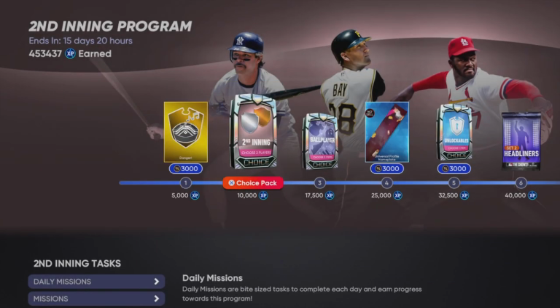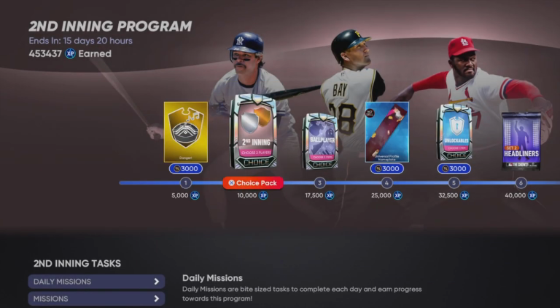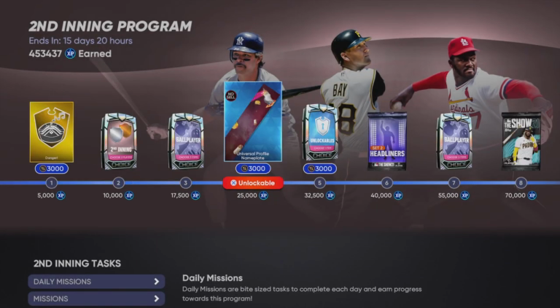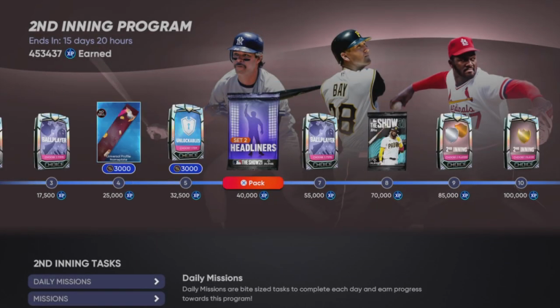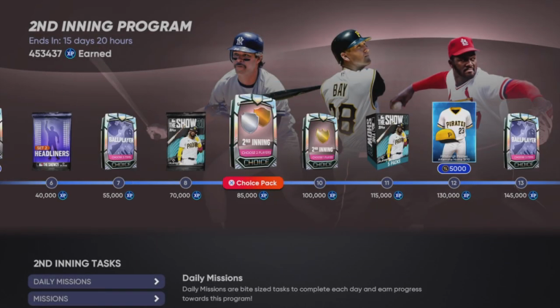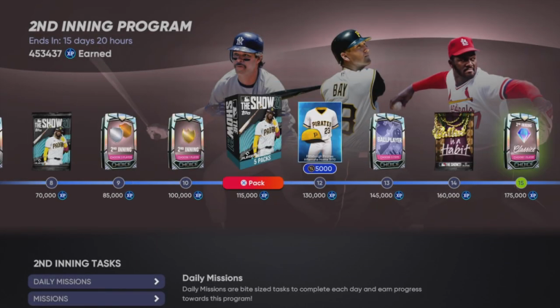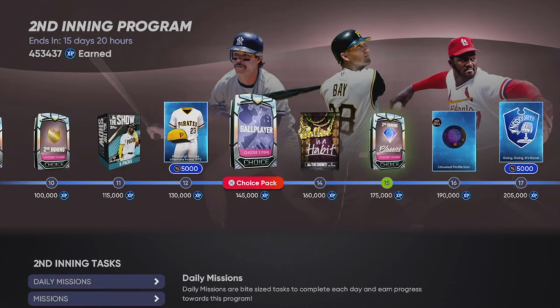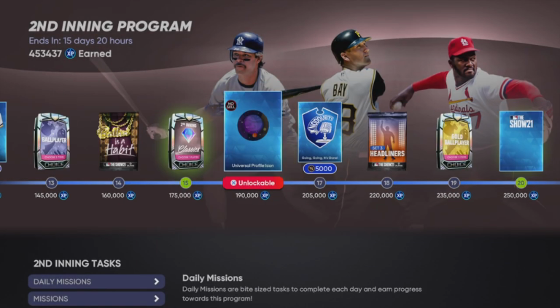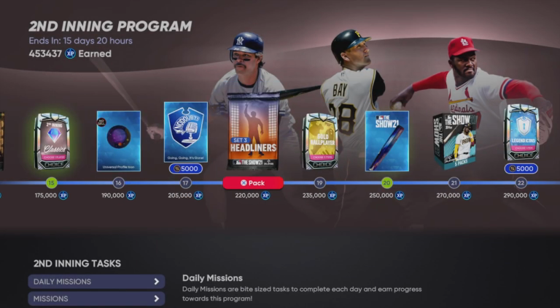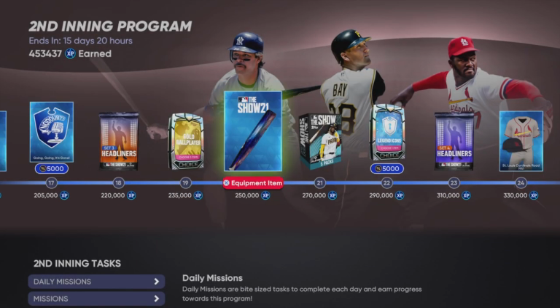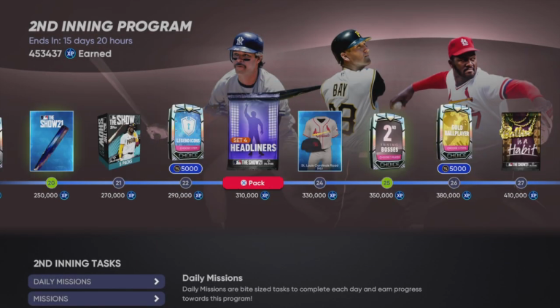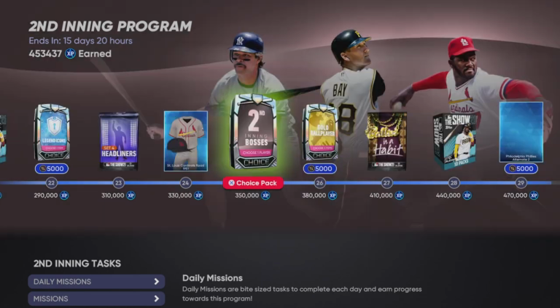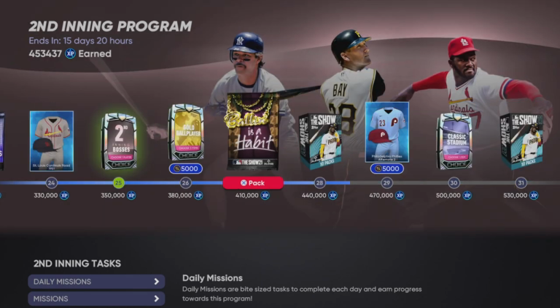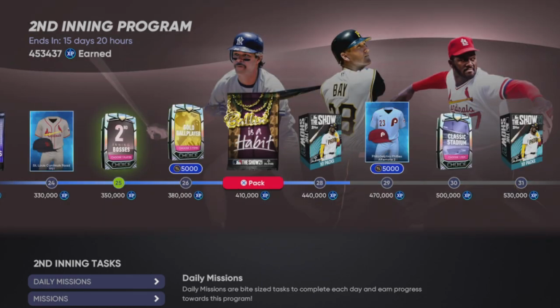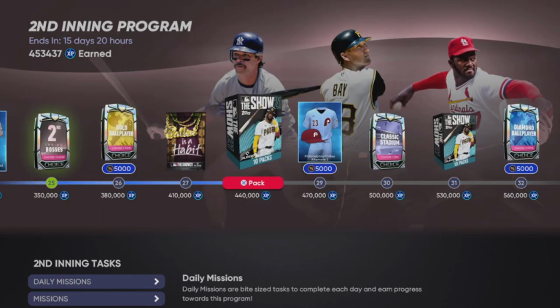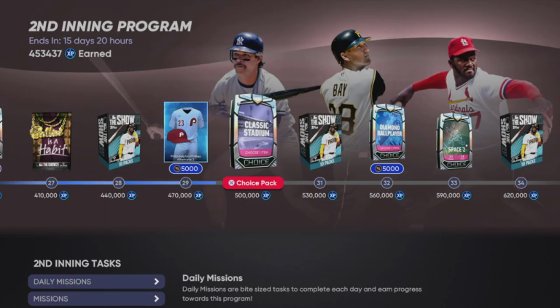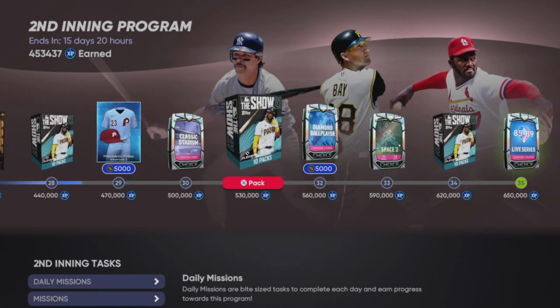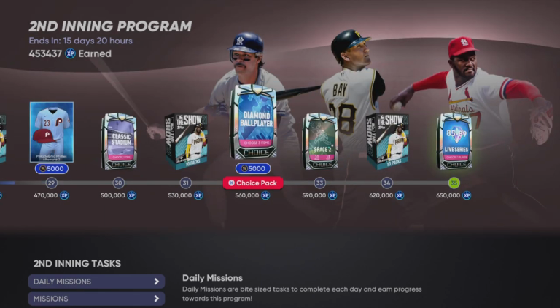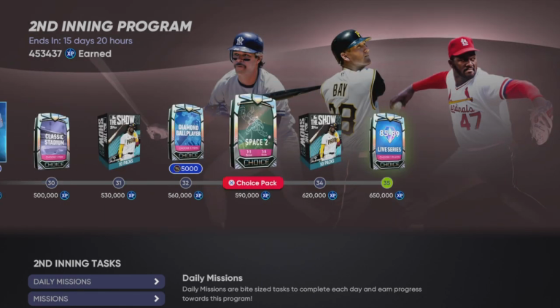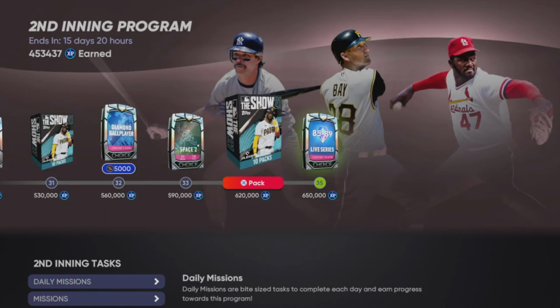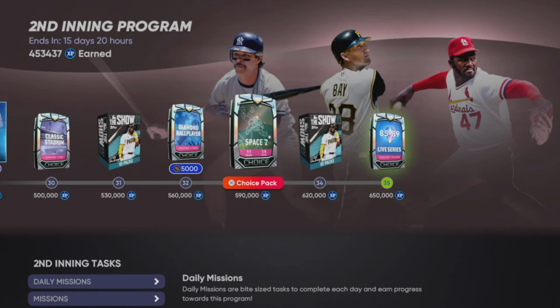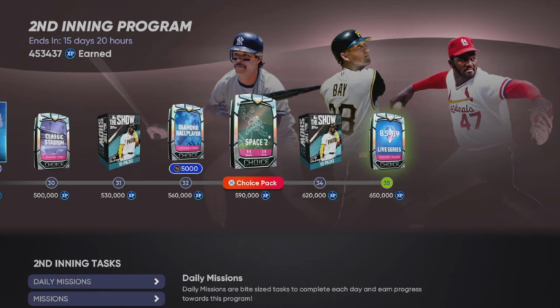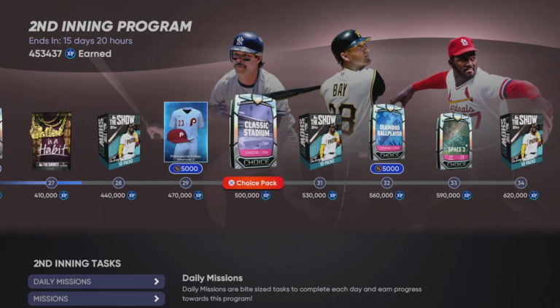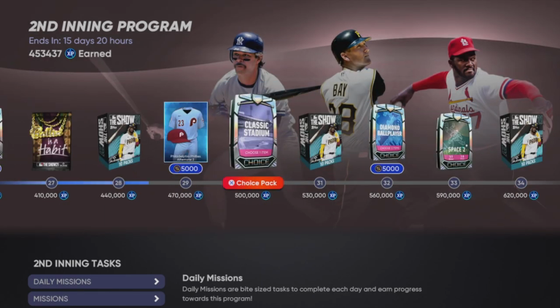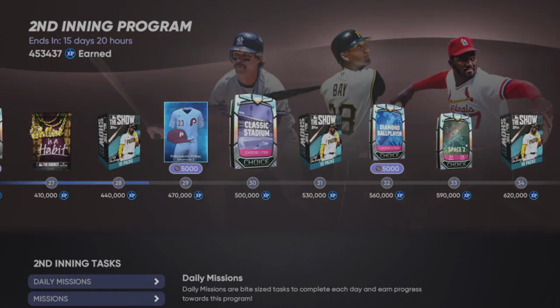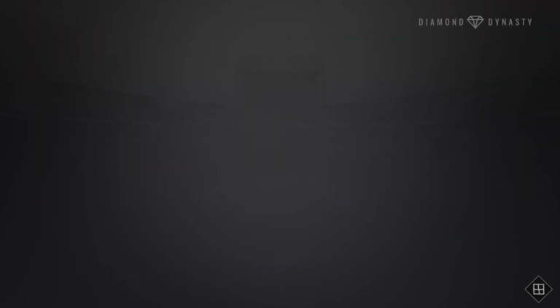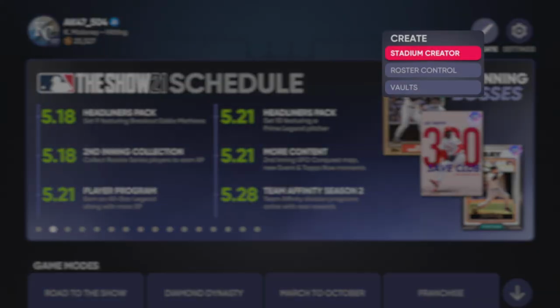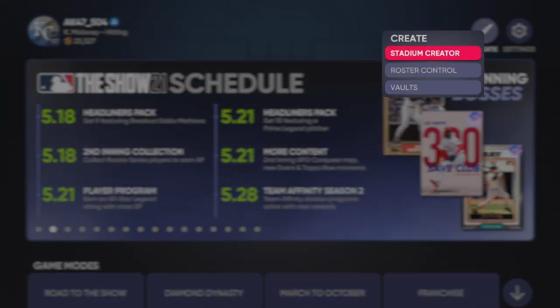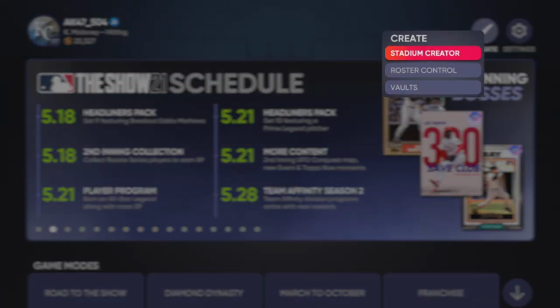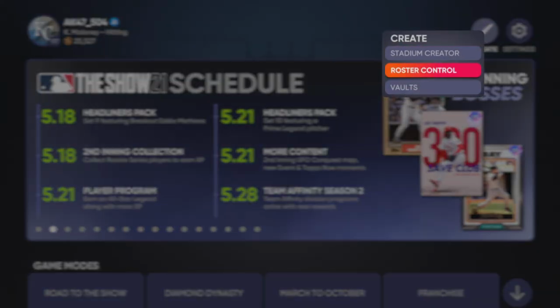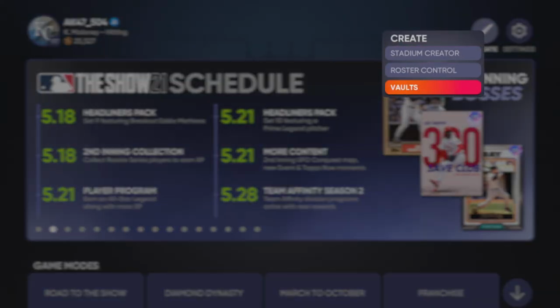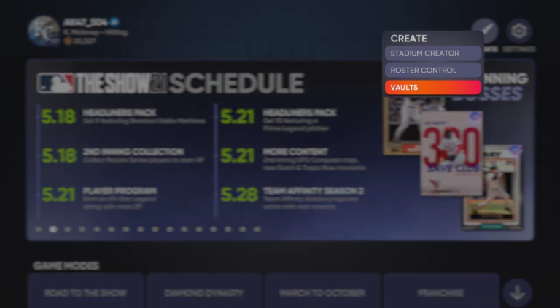You want to fly through the second inning program, just follow these steps, and we're going to get right into it to save you some time. Let's get it. Go to Vault, which is up here.